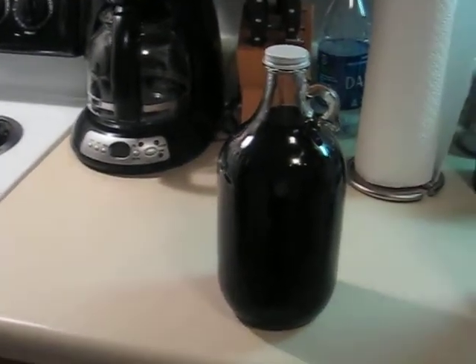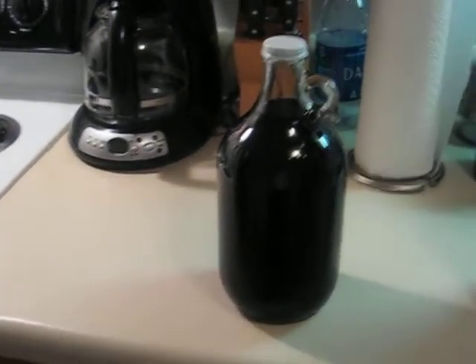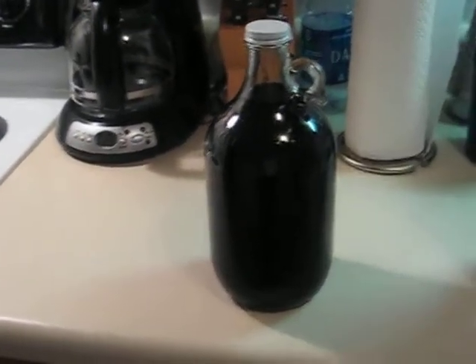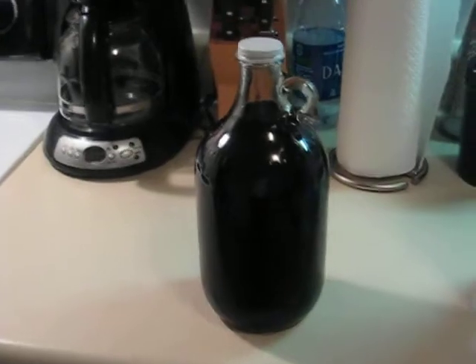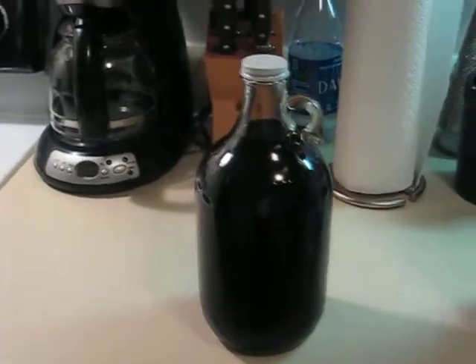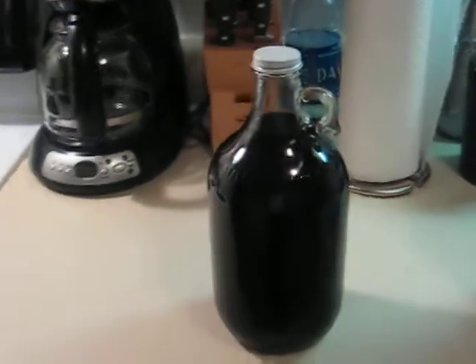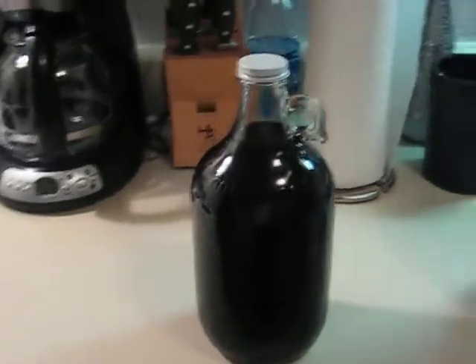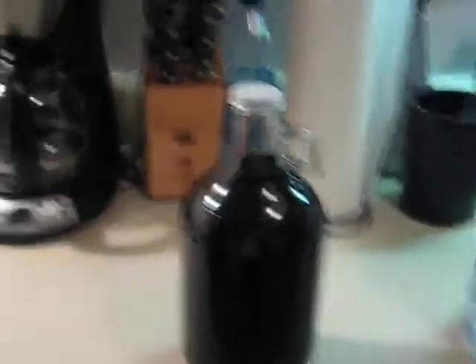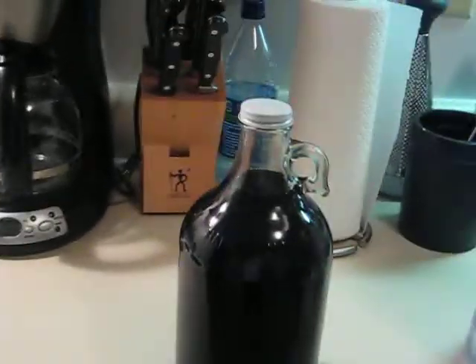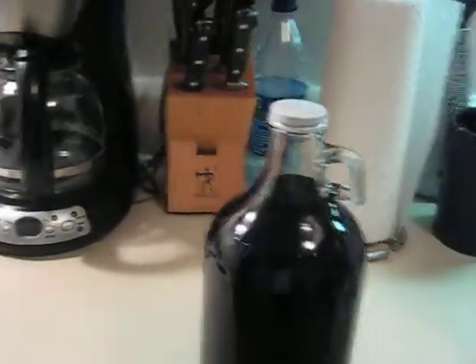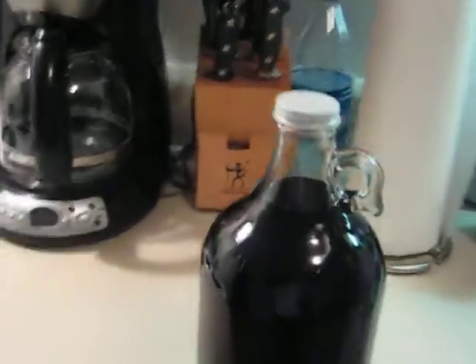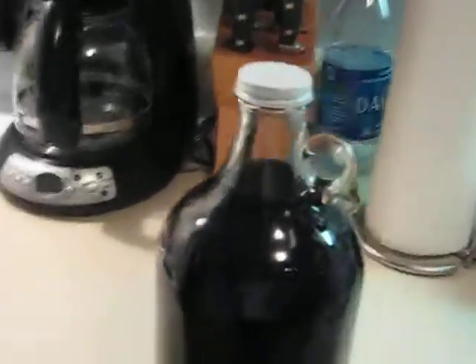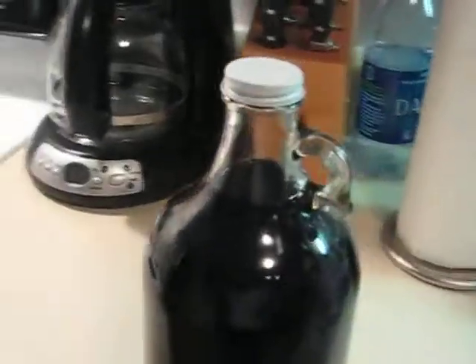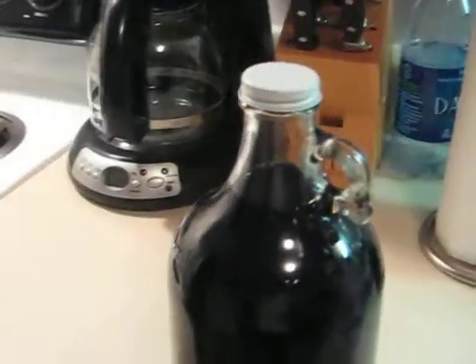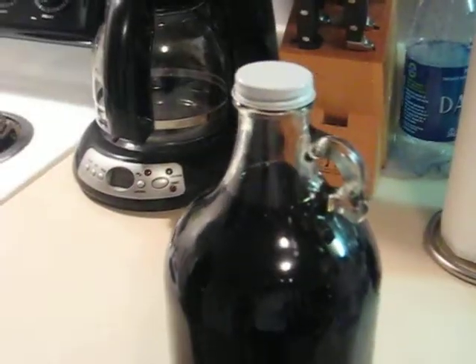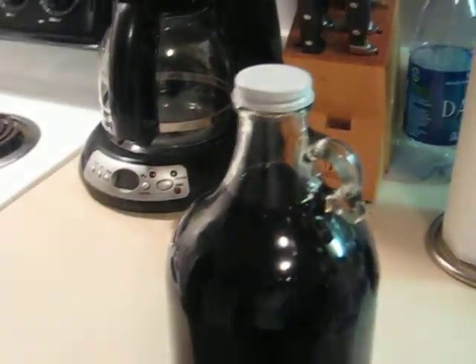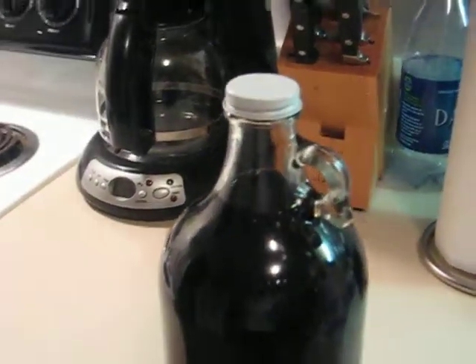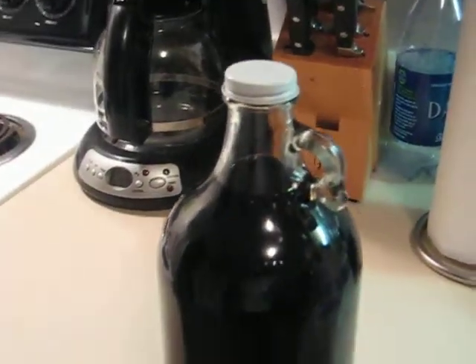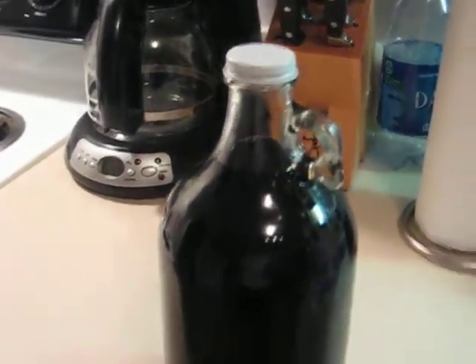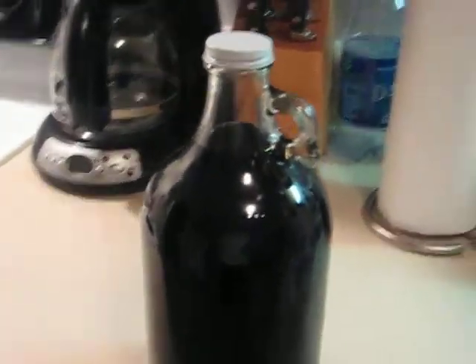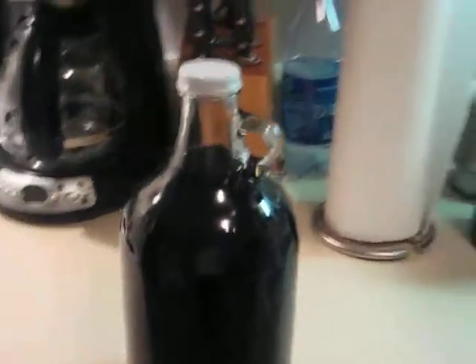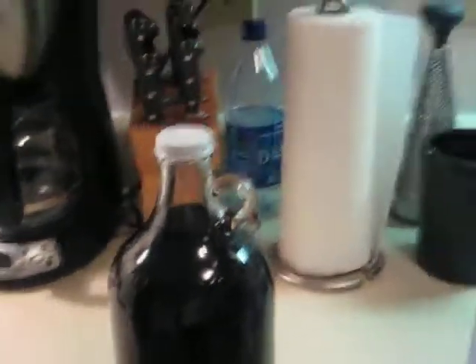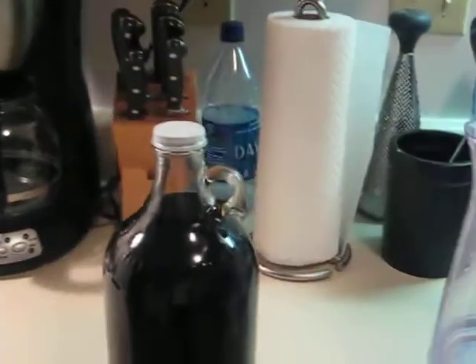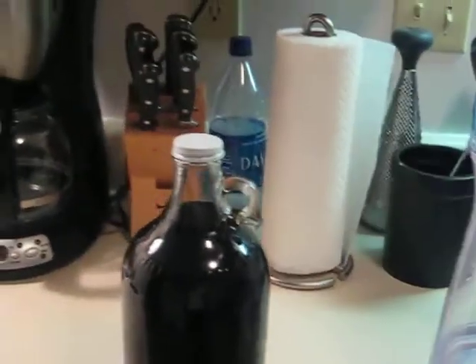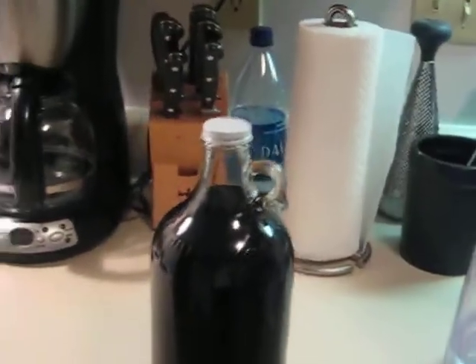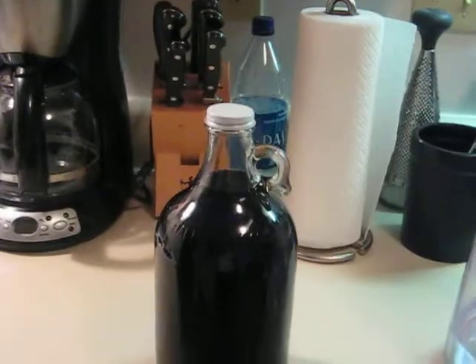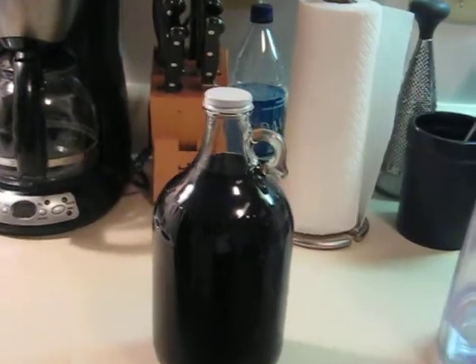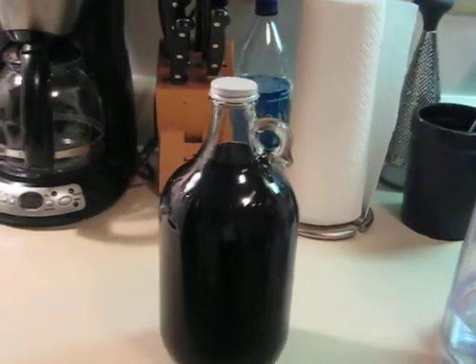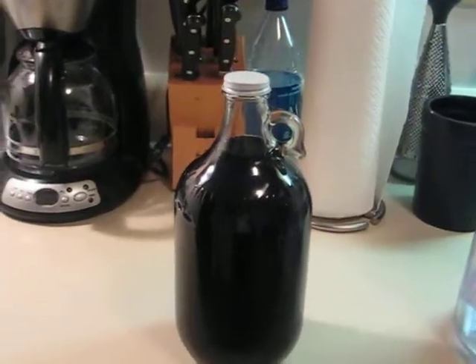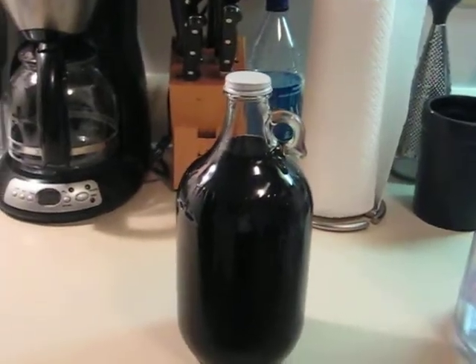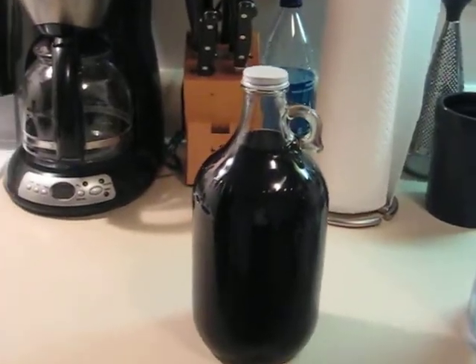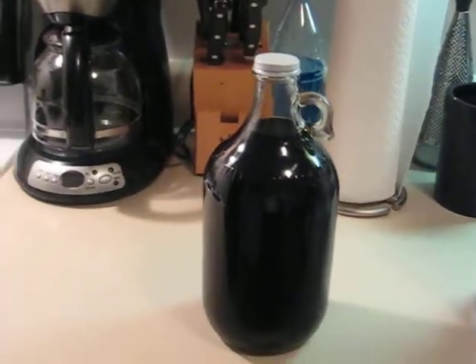Then filled it all the way up to about within two inches of the lid there. I'm being a little conservative — don't want it to blow up on me.